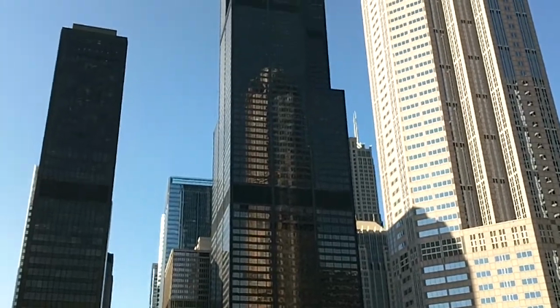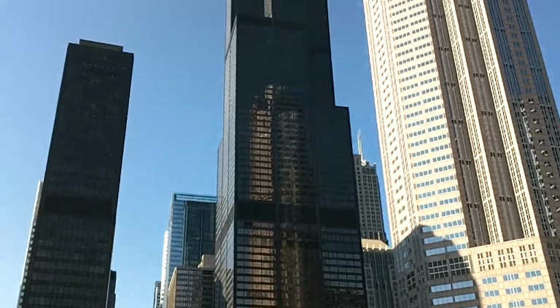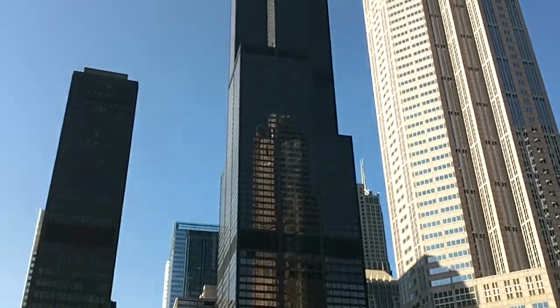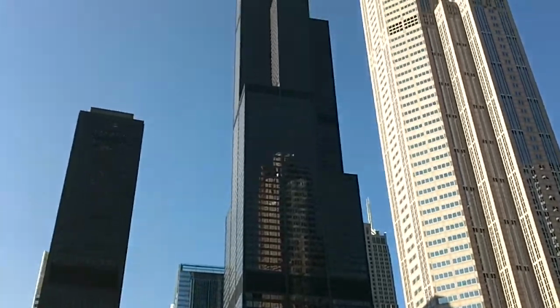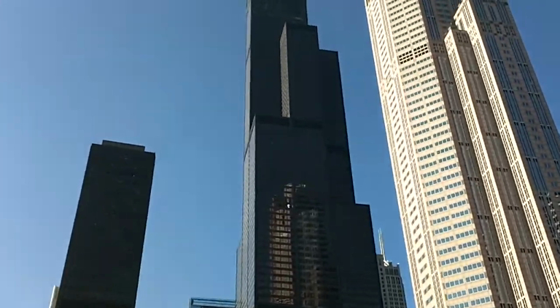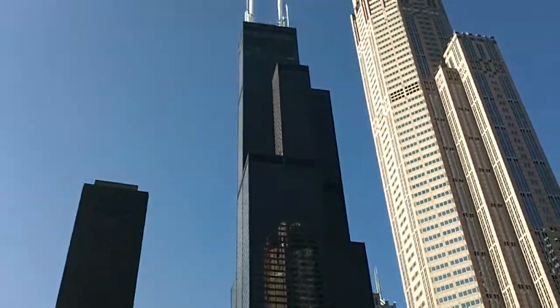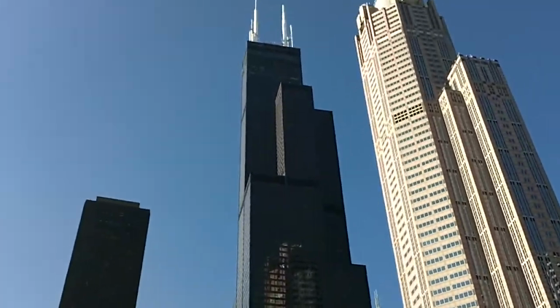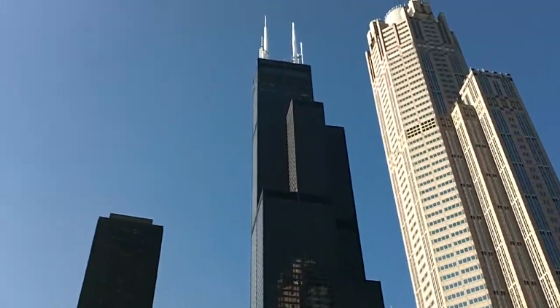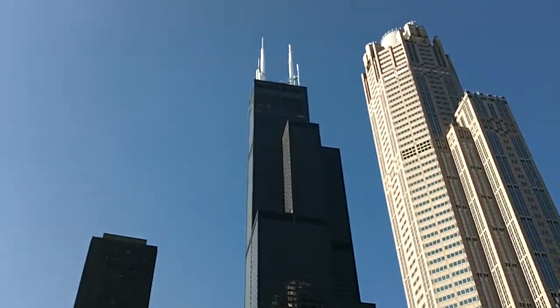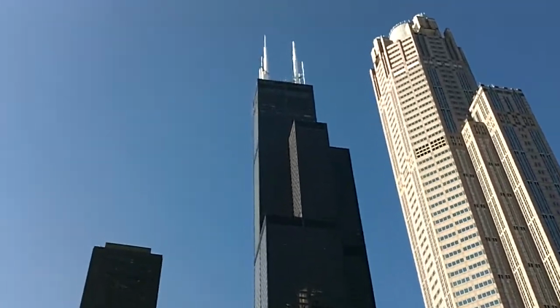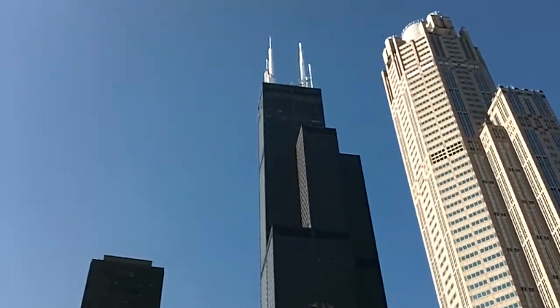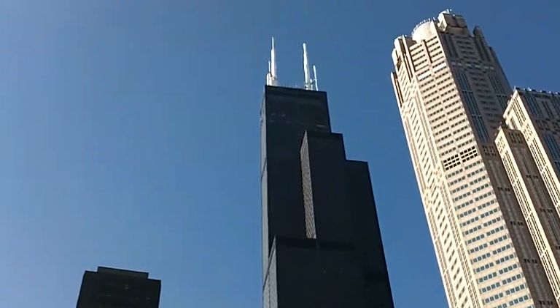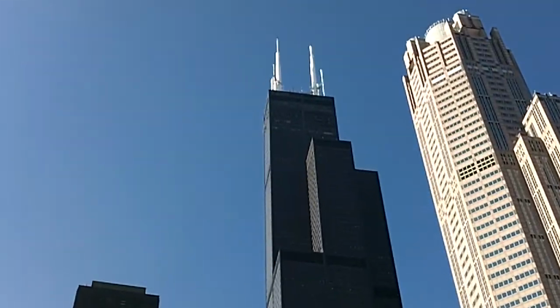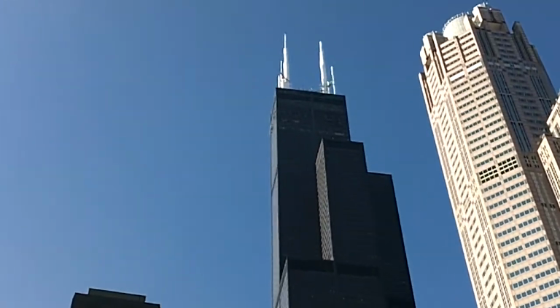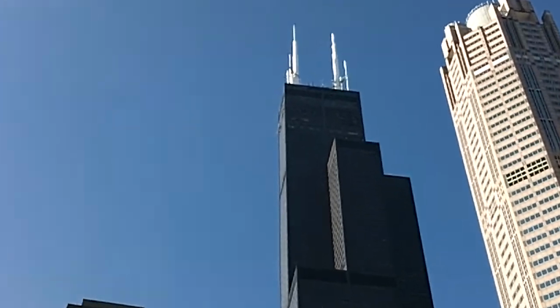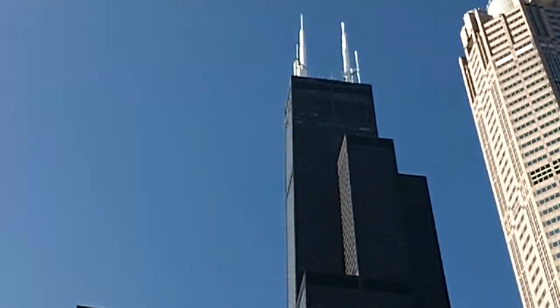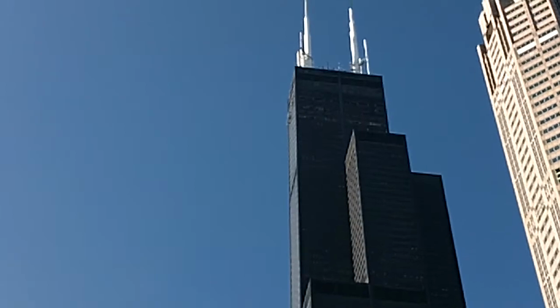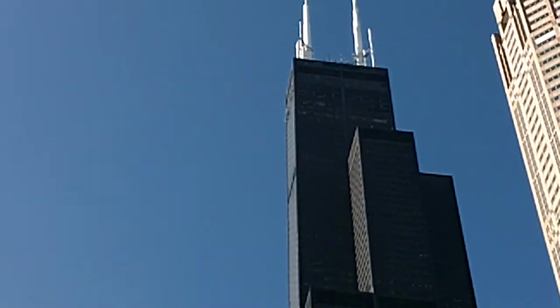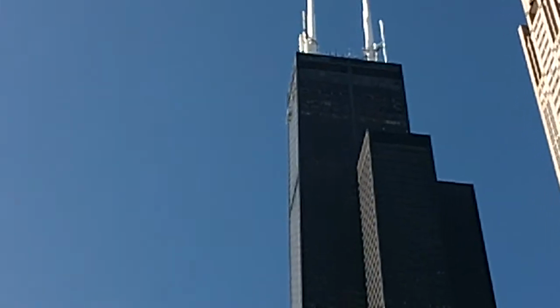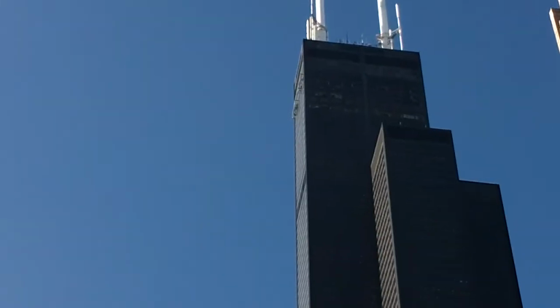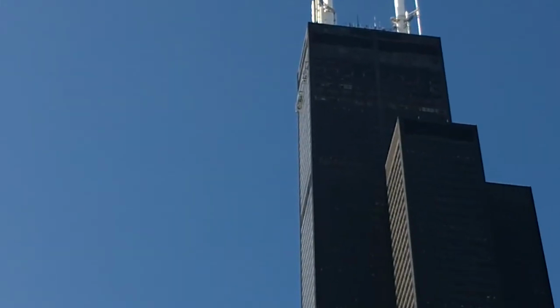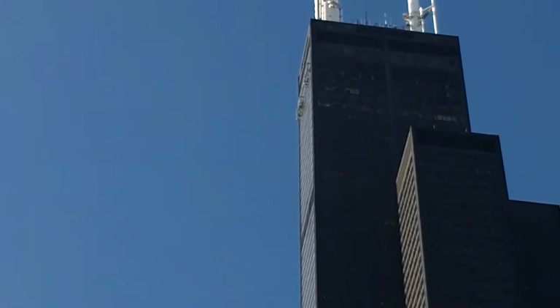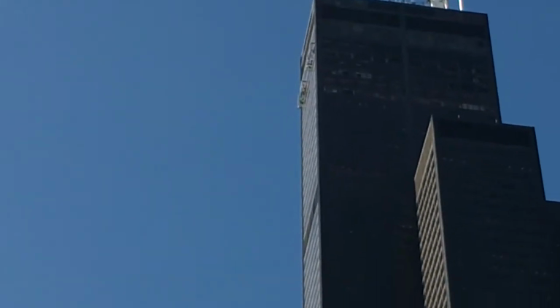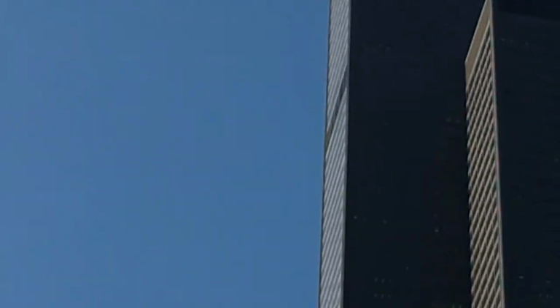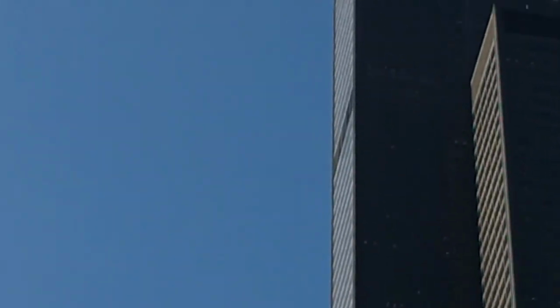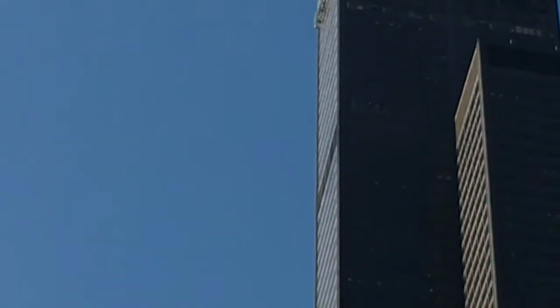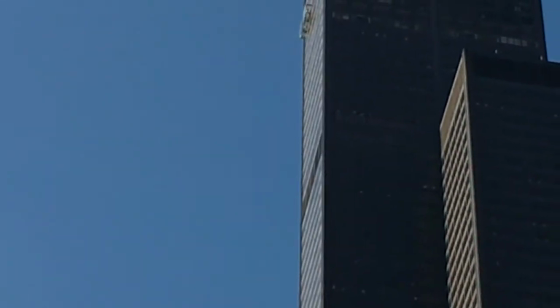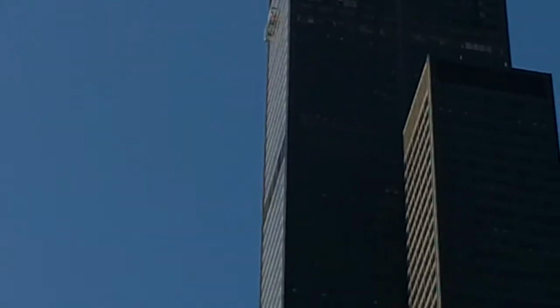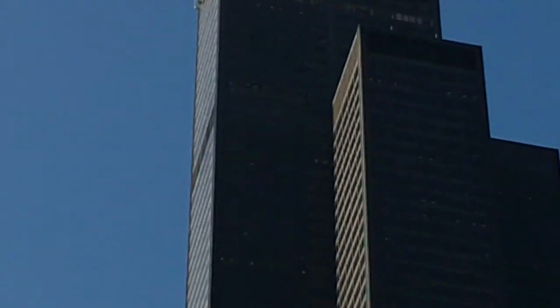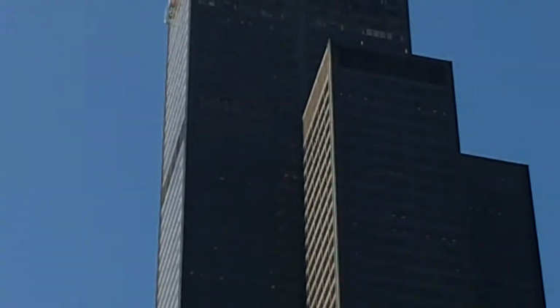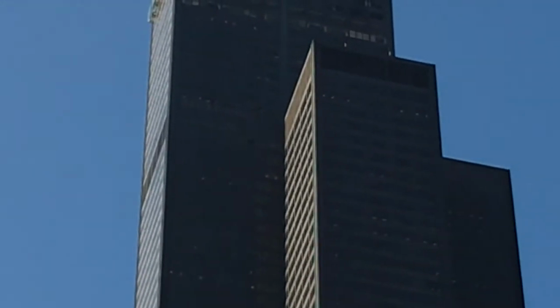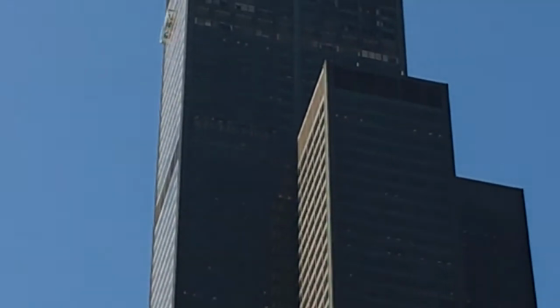454 feet in the air and it's 110 stories tall. It was designed by Skidmore Owings and Merrill and completed in 1973.